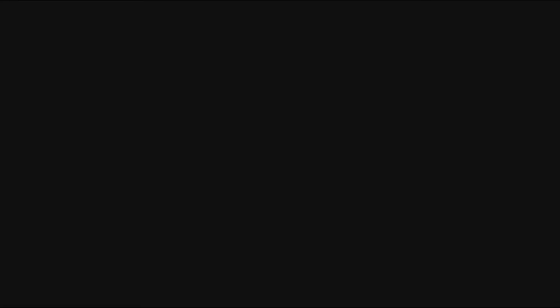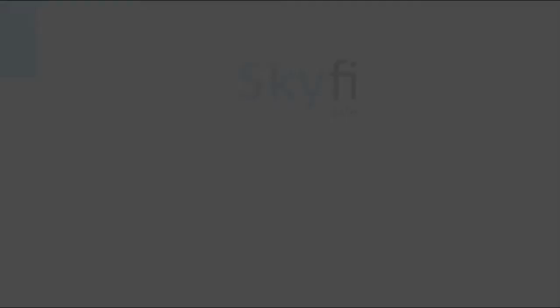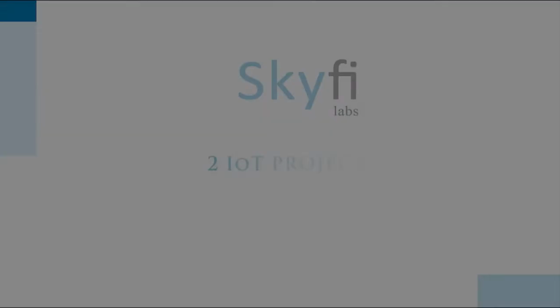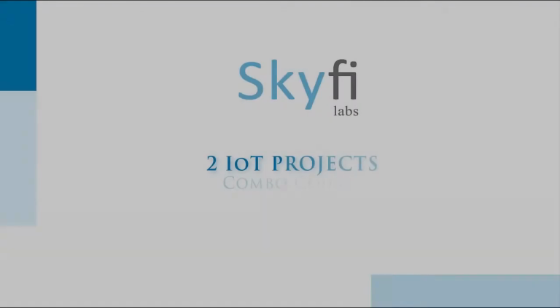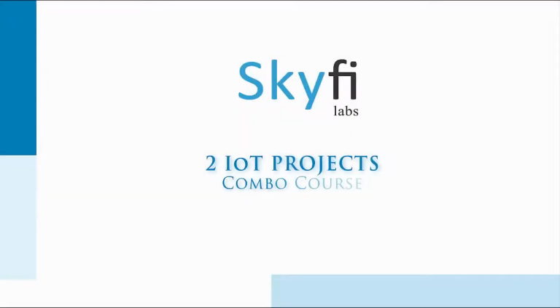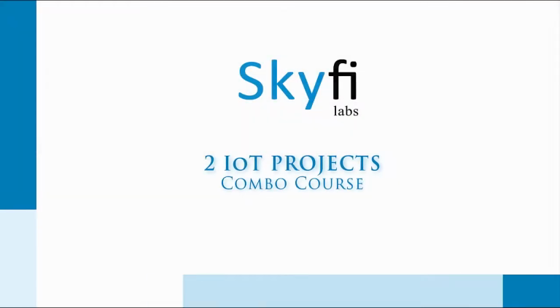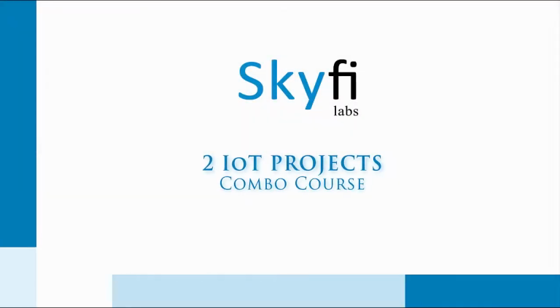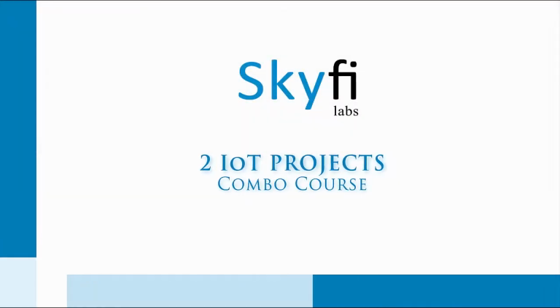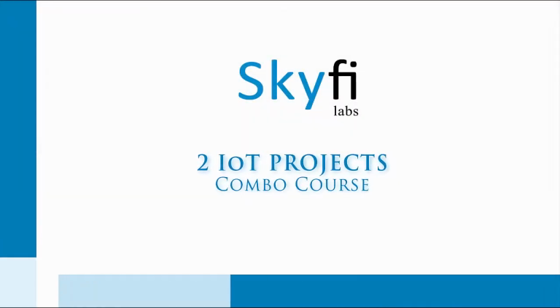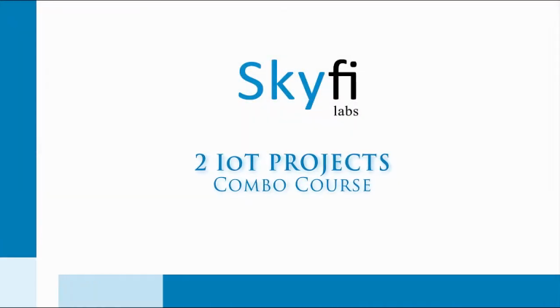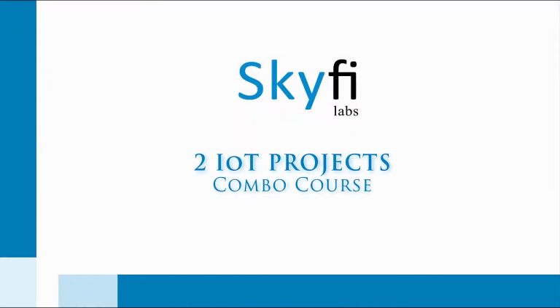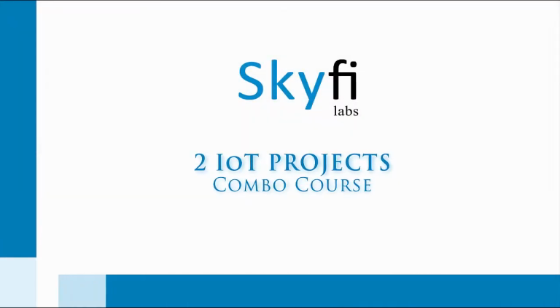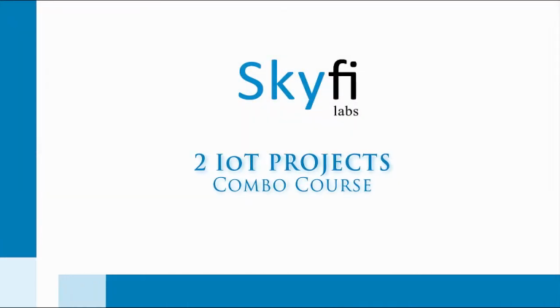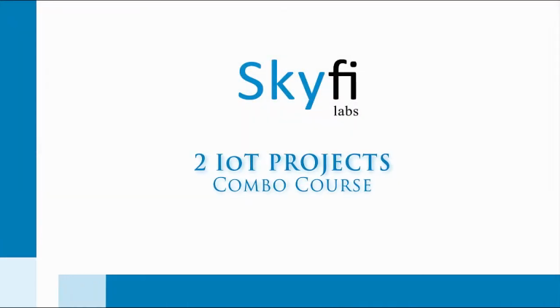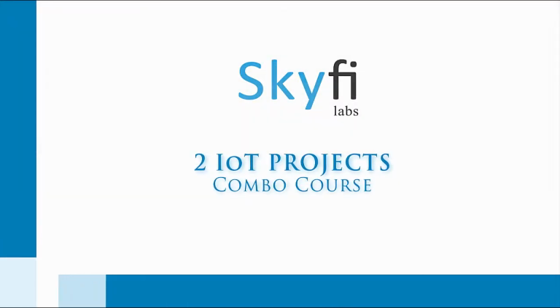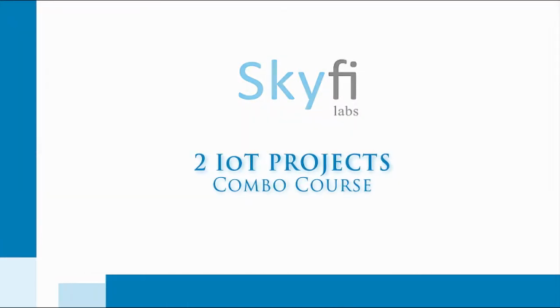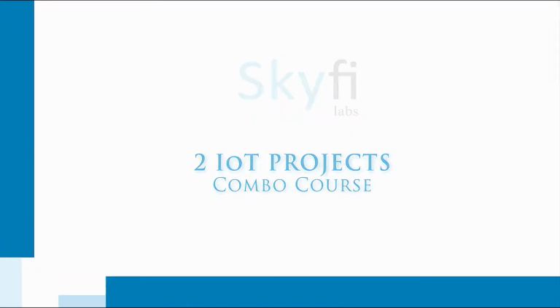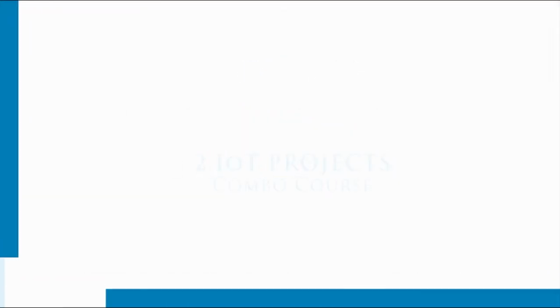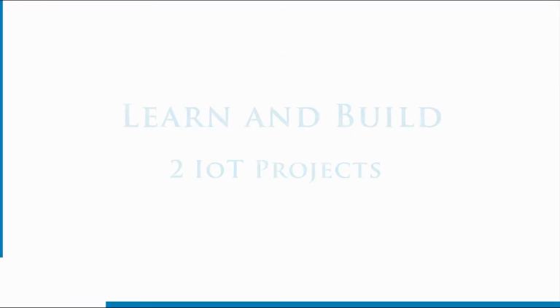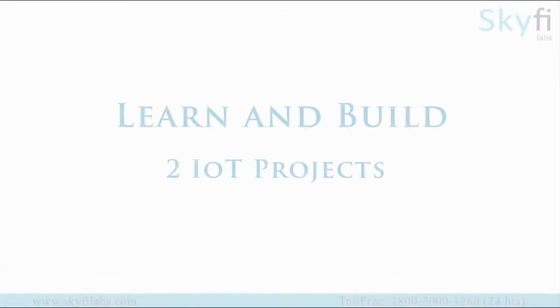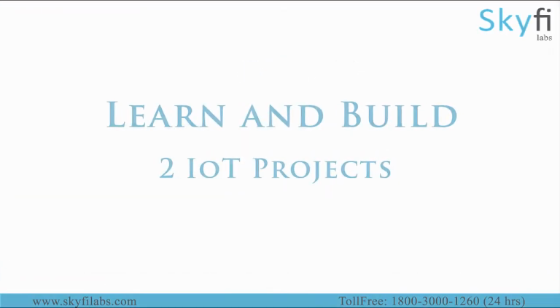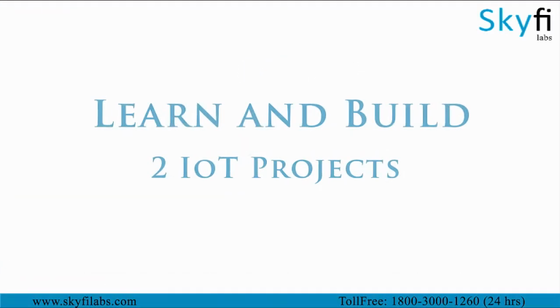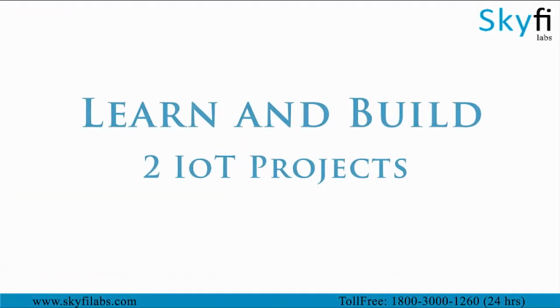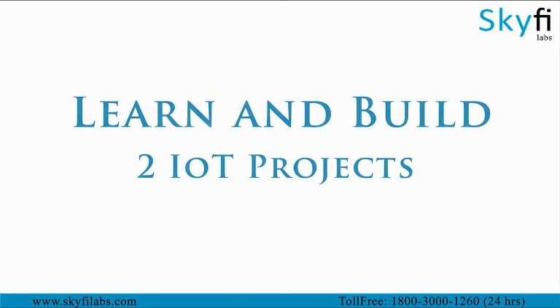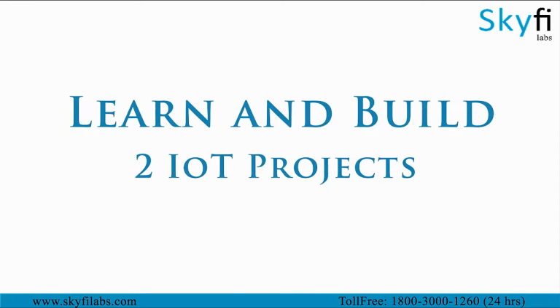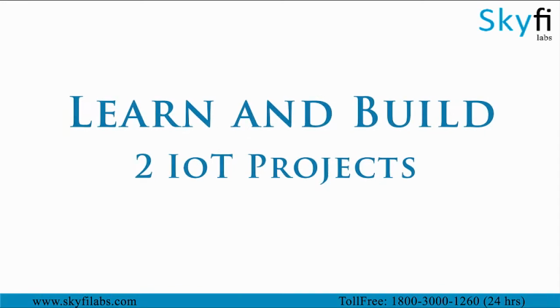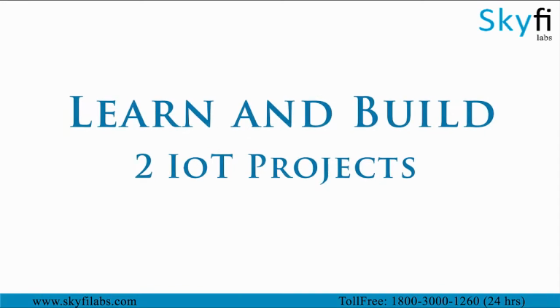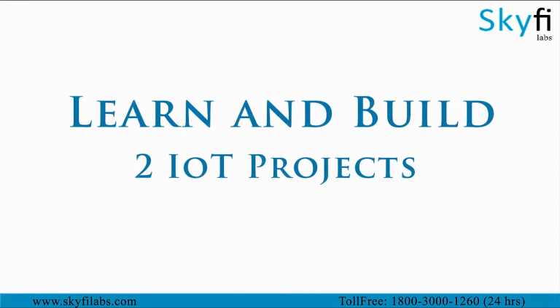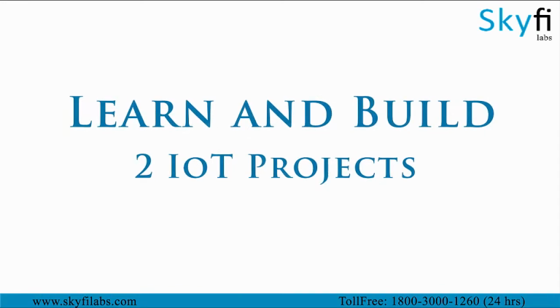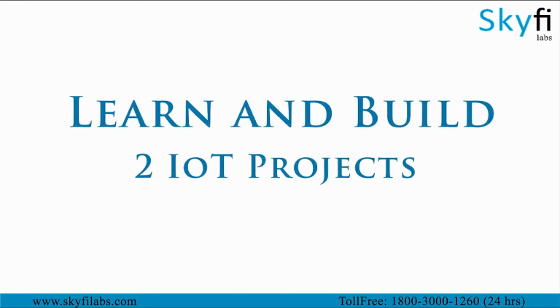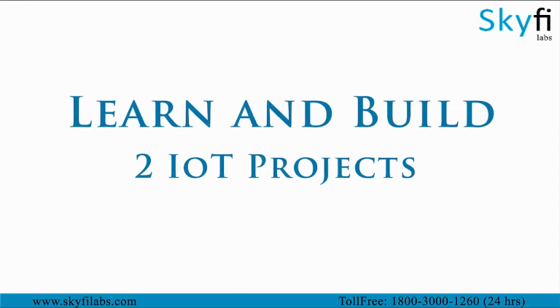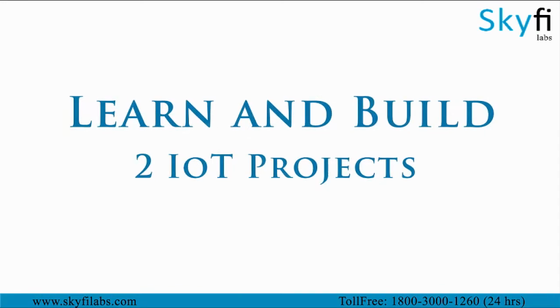Internet of Things is a breakthrough technology that connects various devices to the internet. In this course you will learn and build two IoT projects.